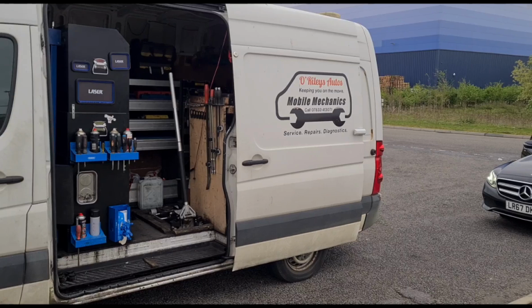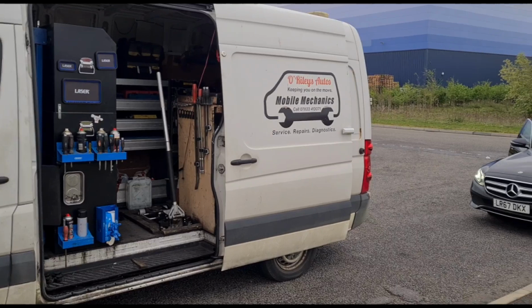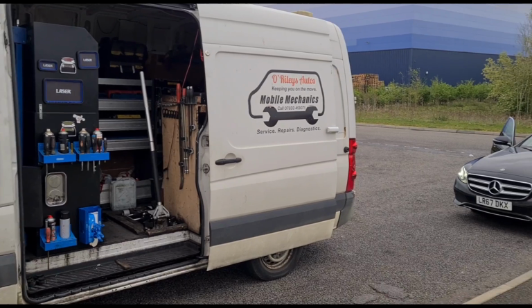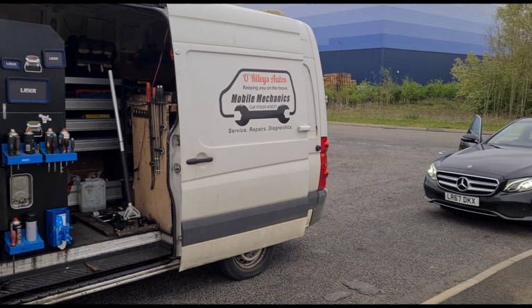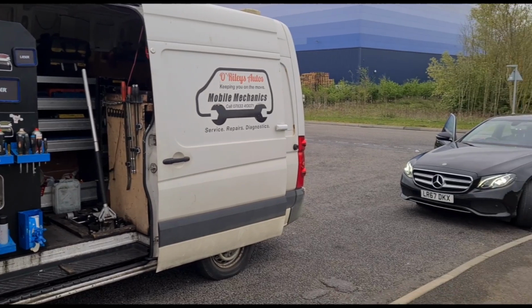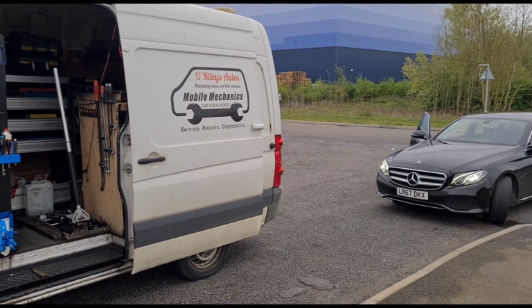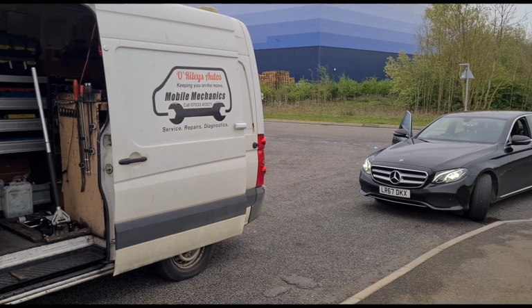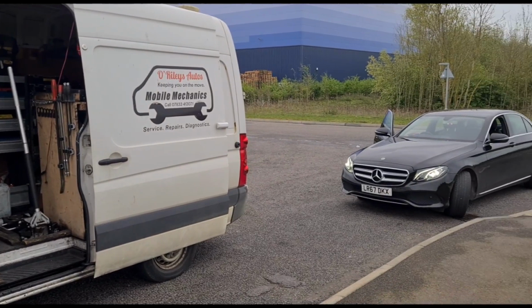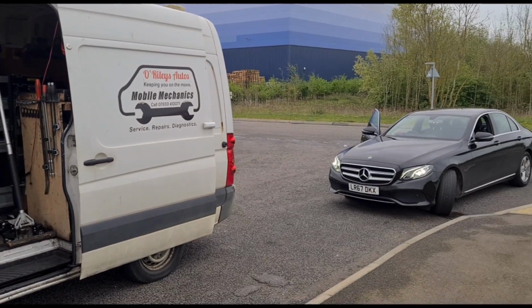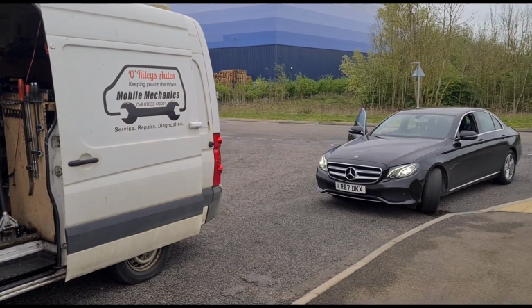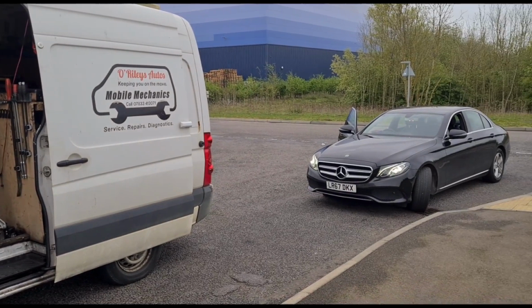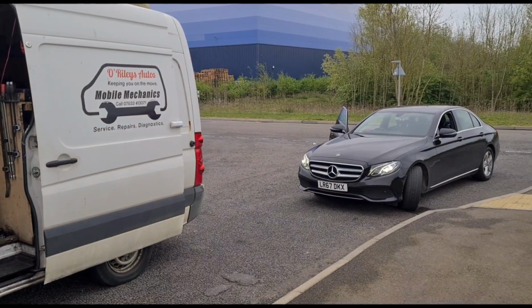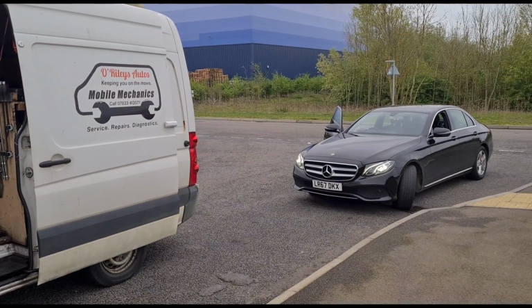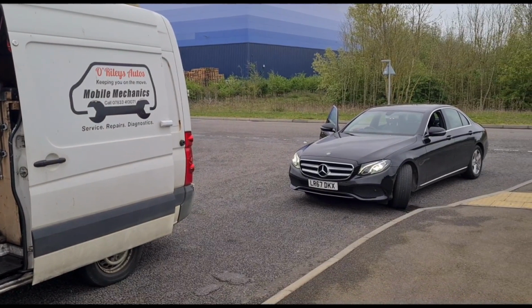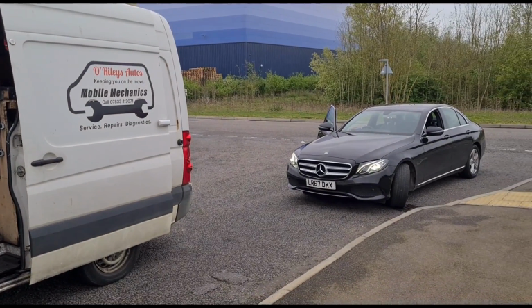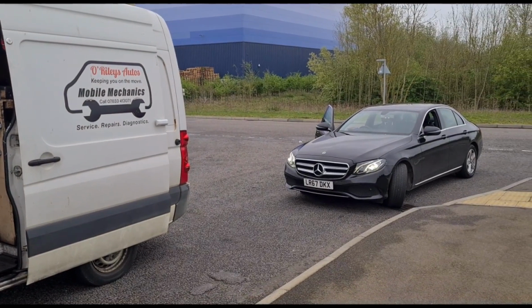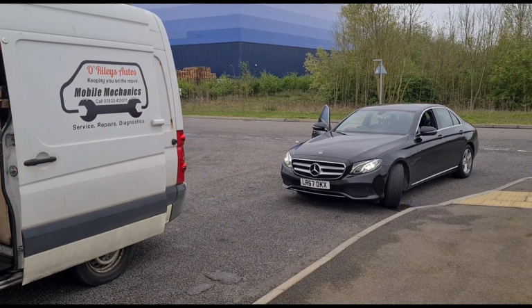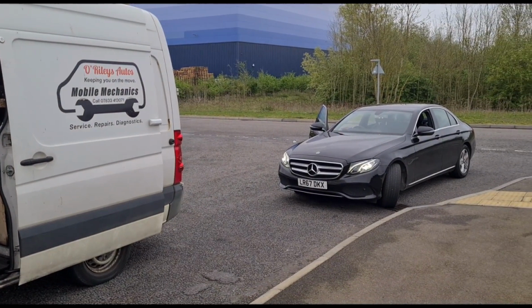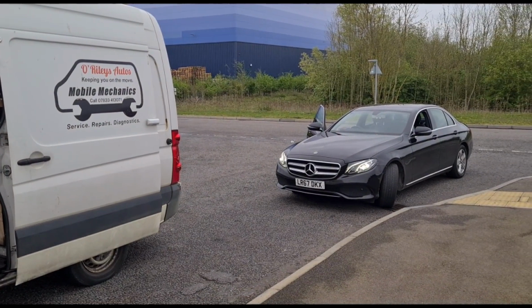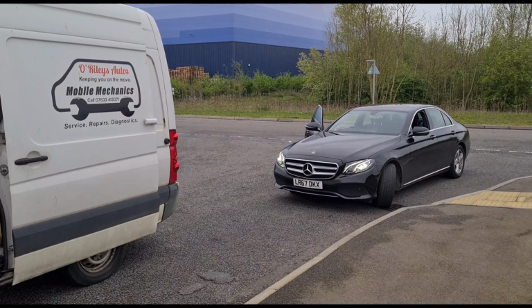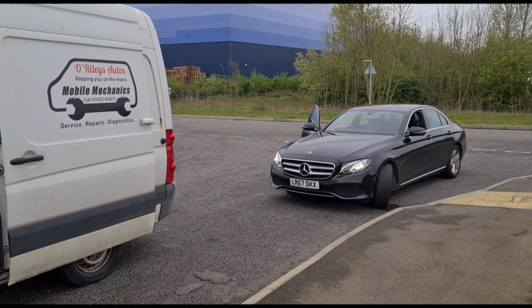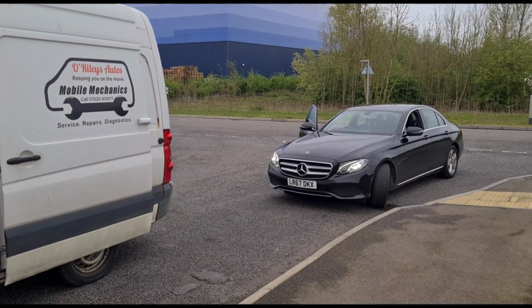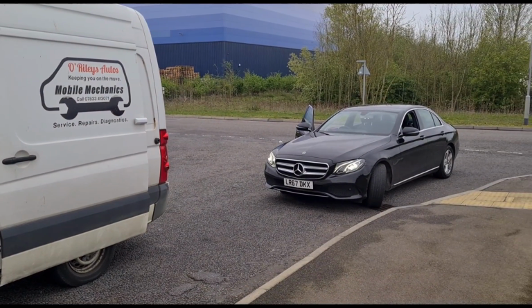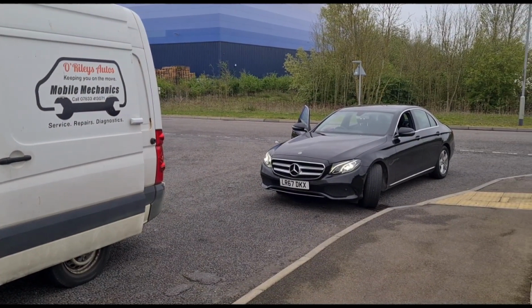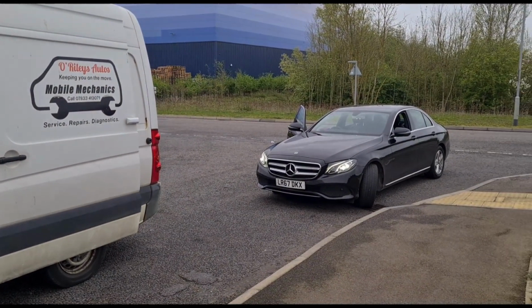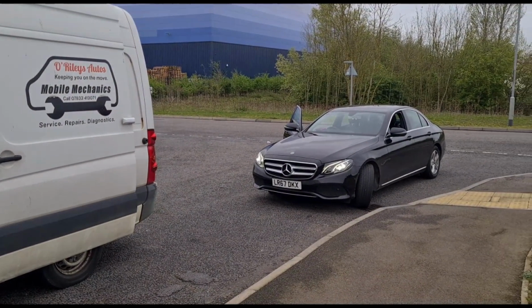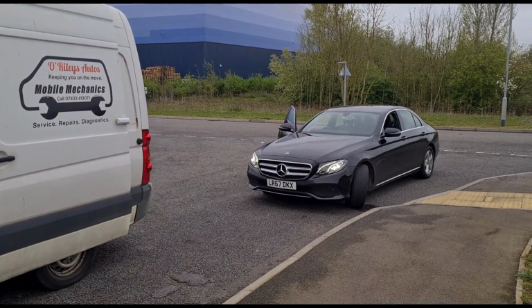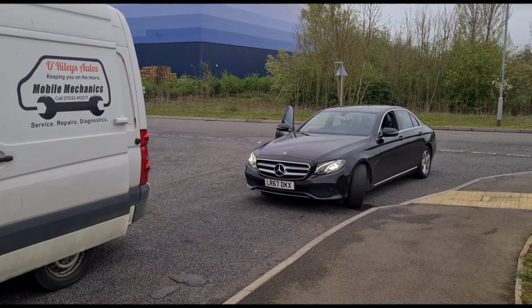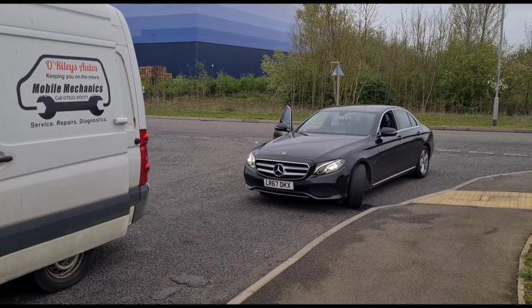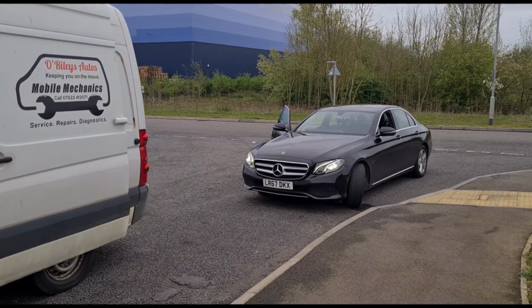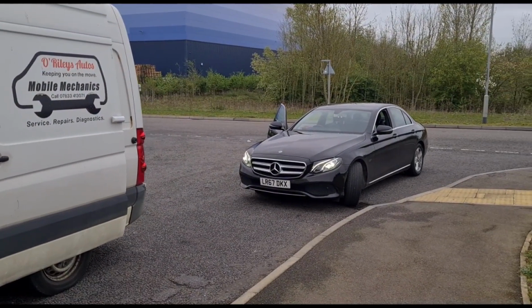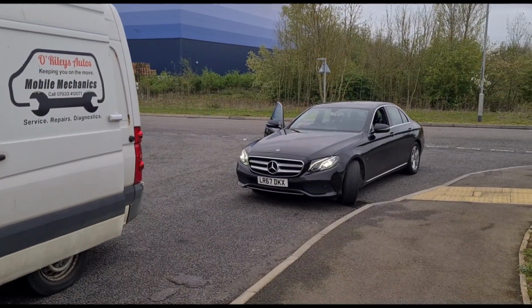Hello, it's Jimmy here everybody. I have a Mercedes E-Class here that needs looking at, so let's get inside.